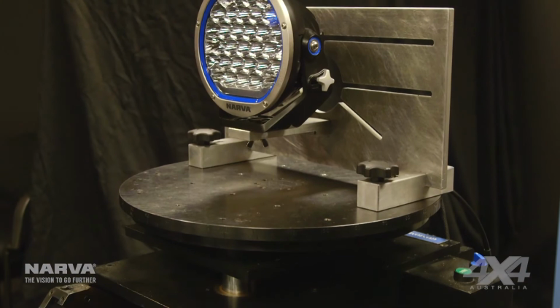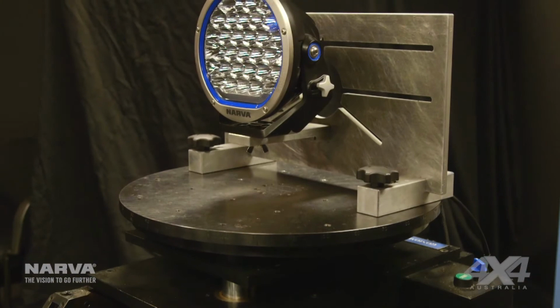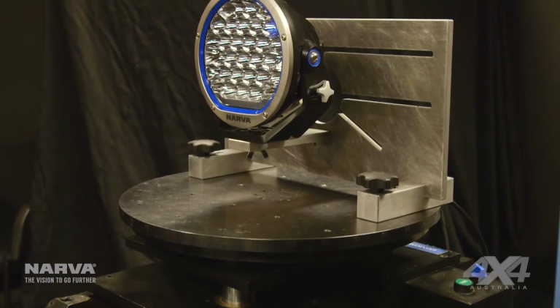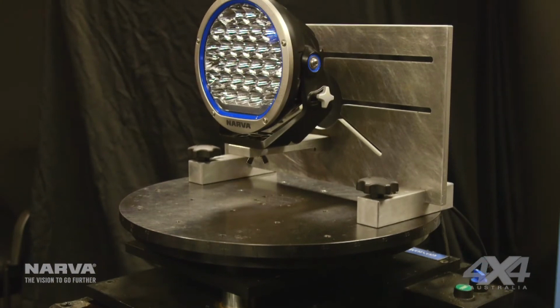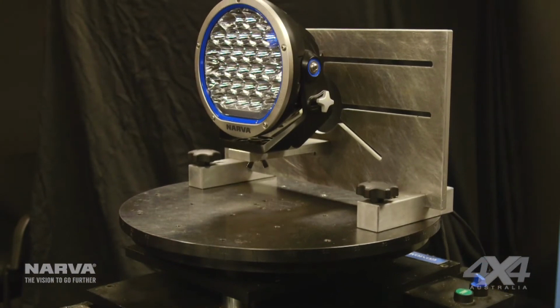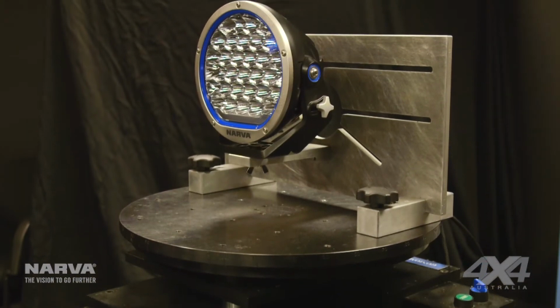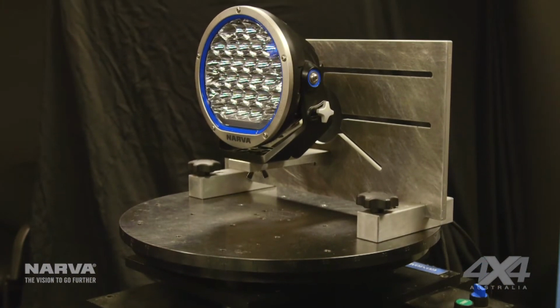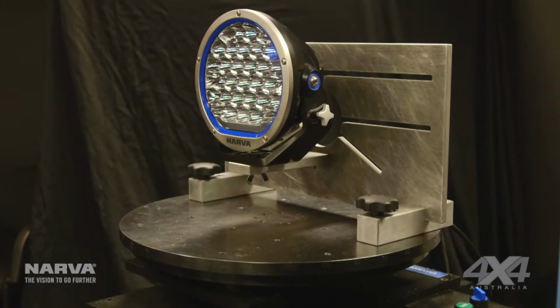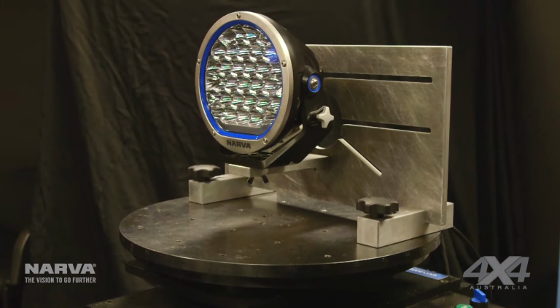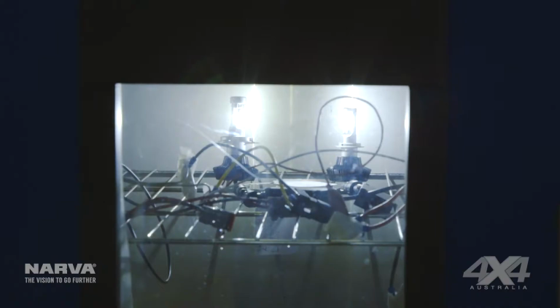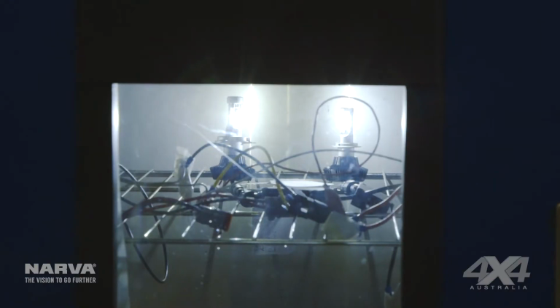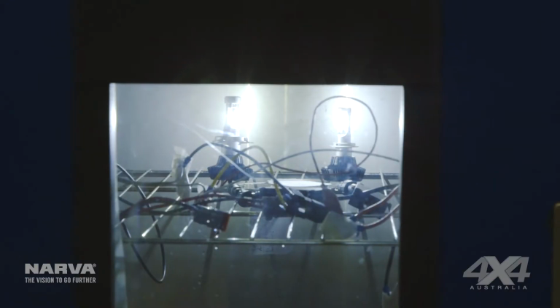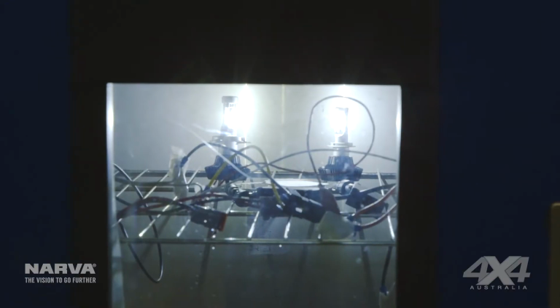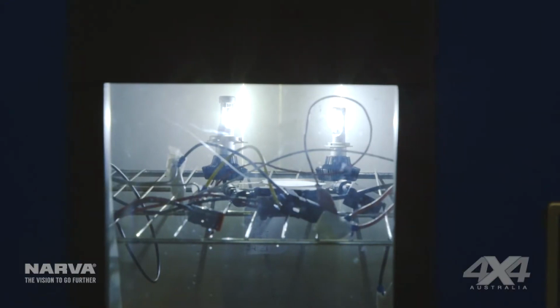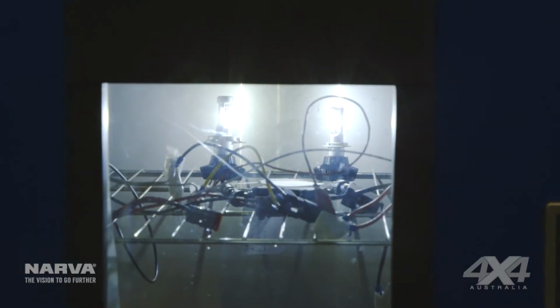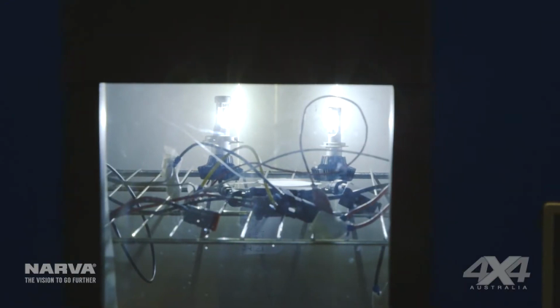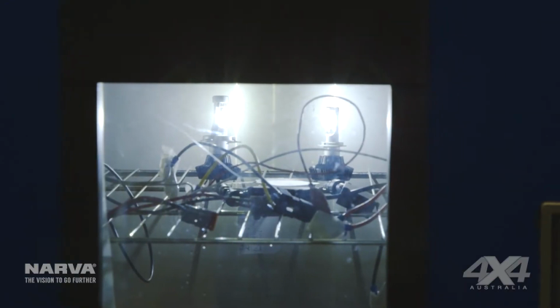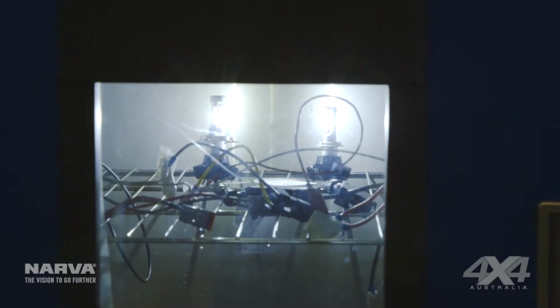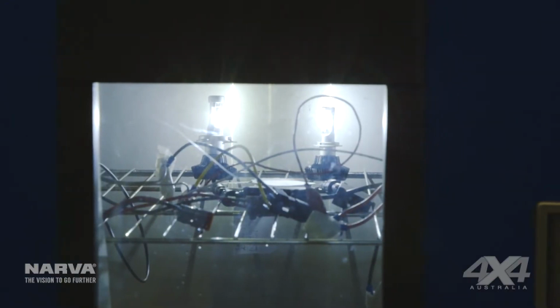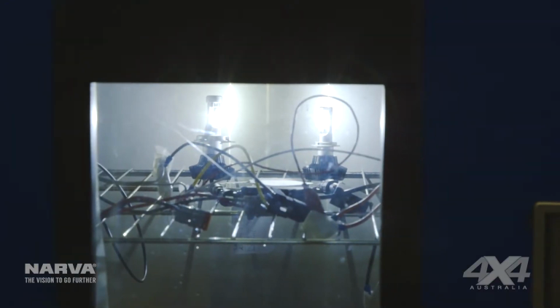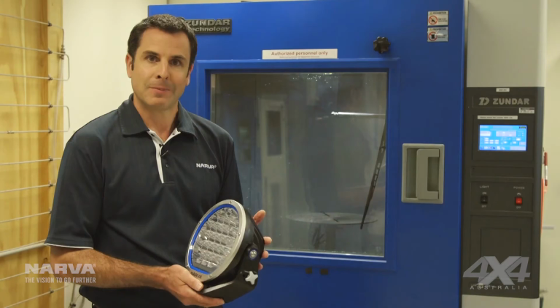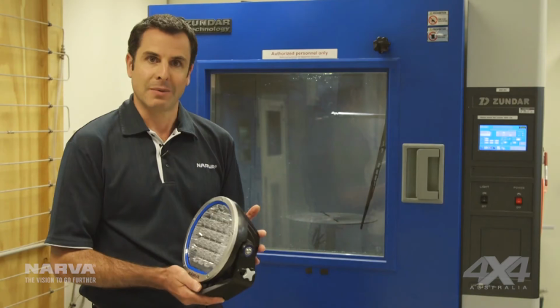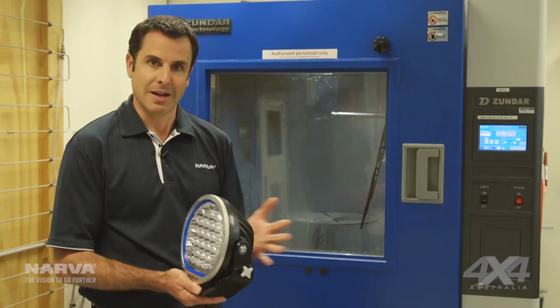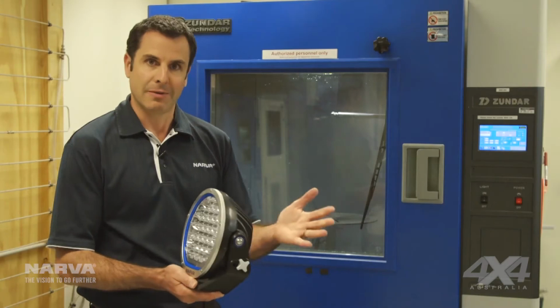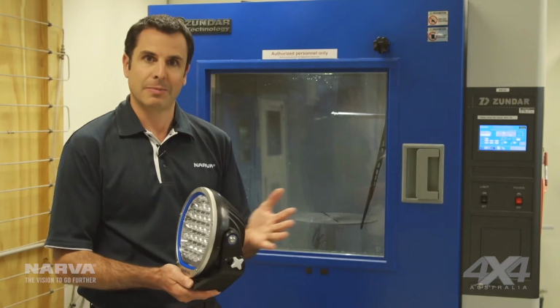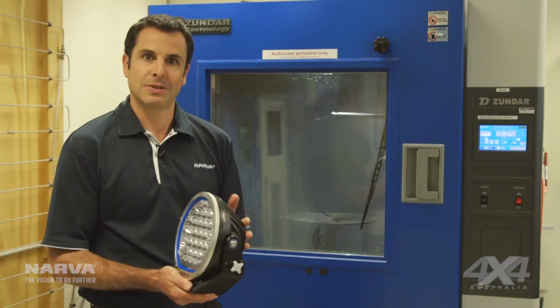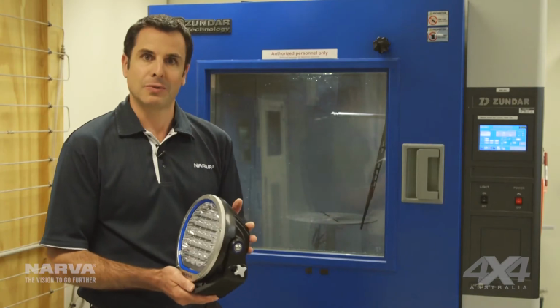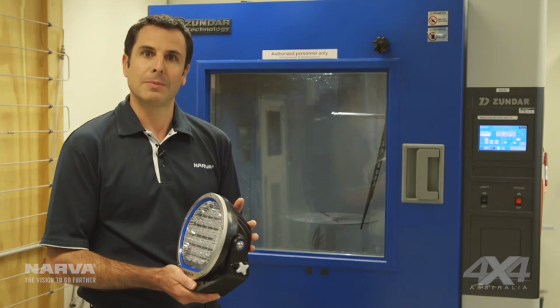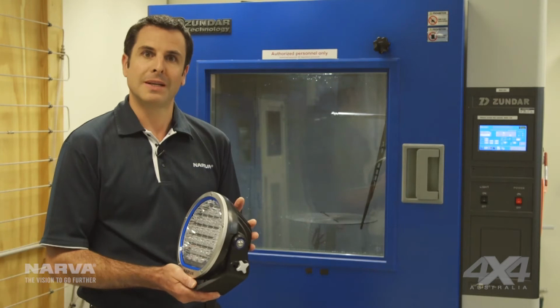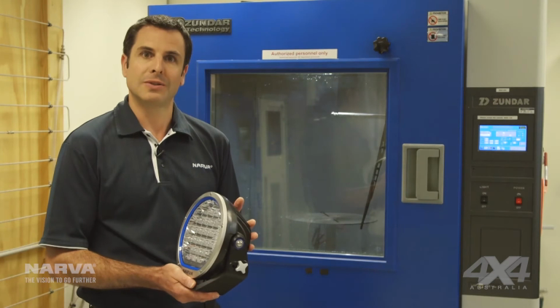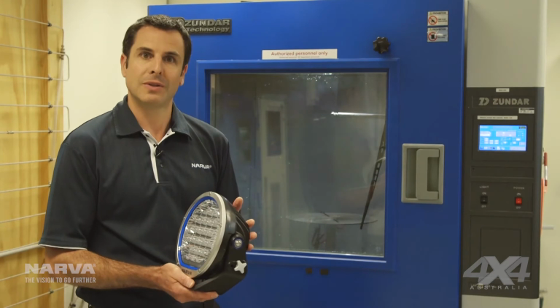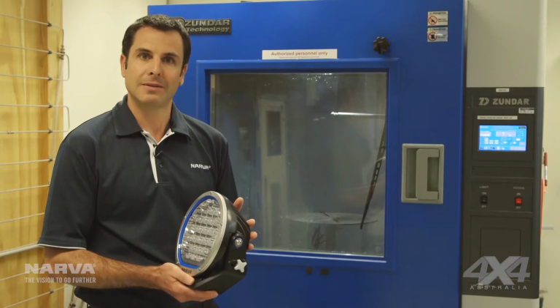Before you torture it, we torture it as best we can to ensure you're not going to have any issues. And we have a number of pieces of equipment here to do that.